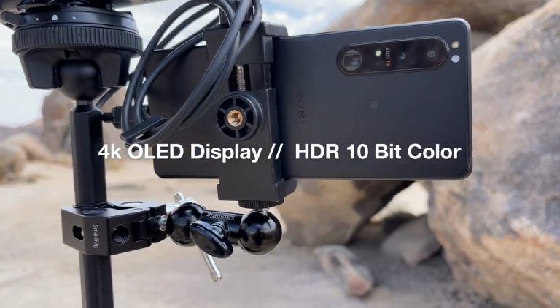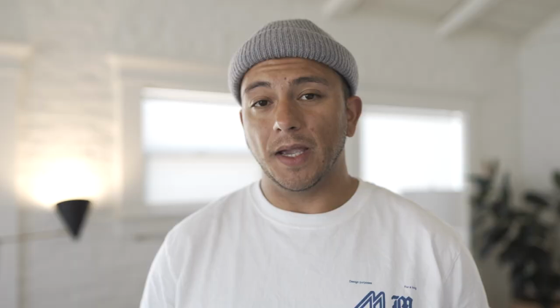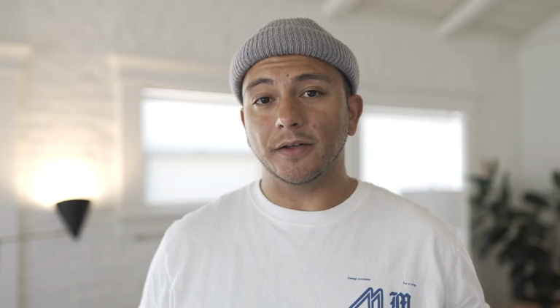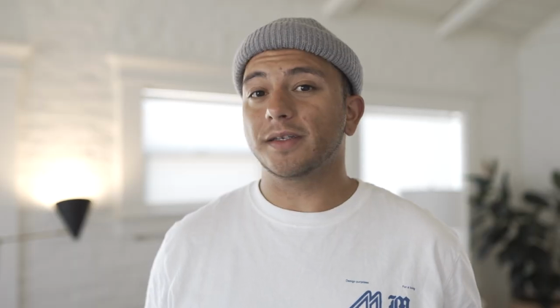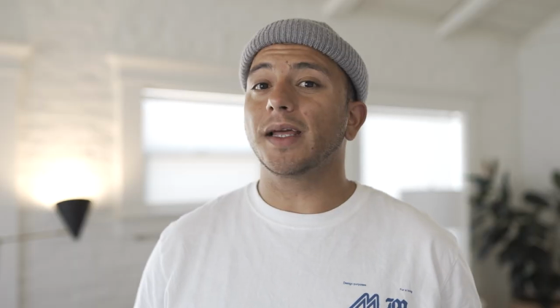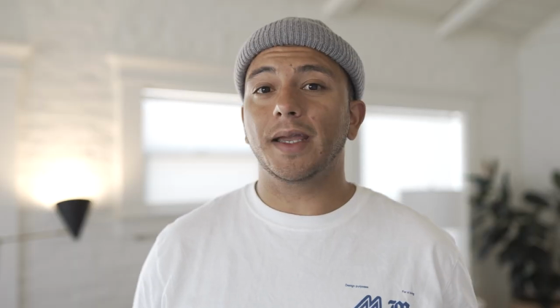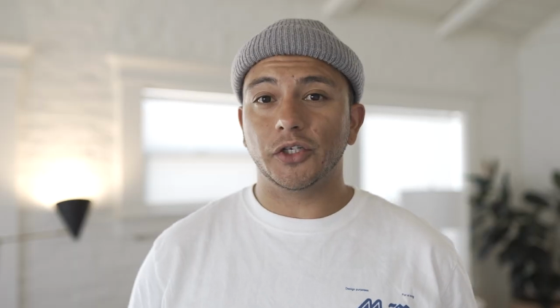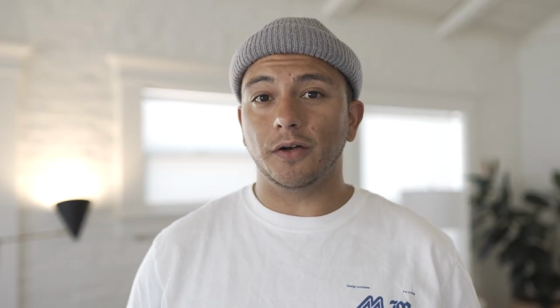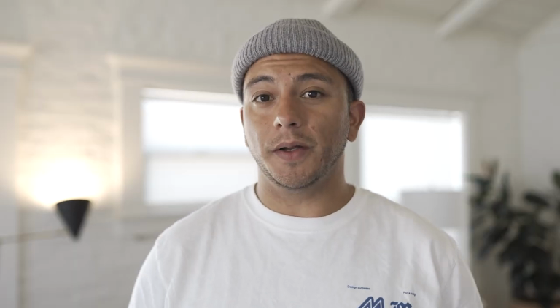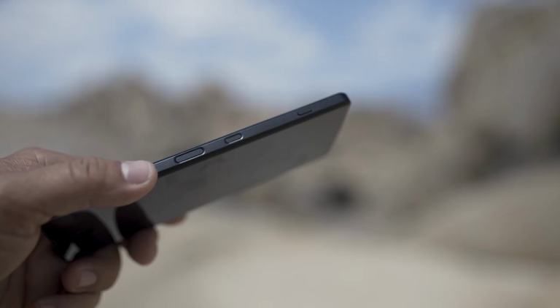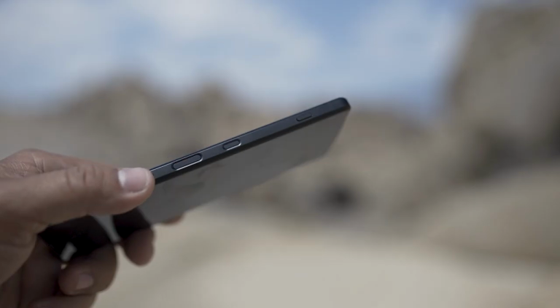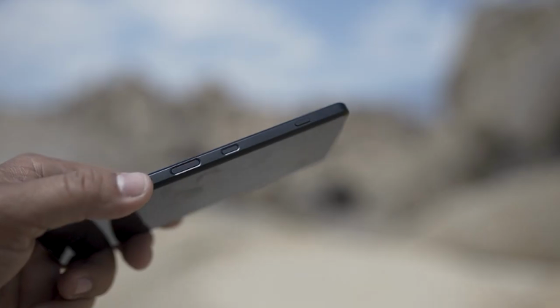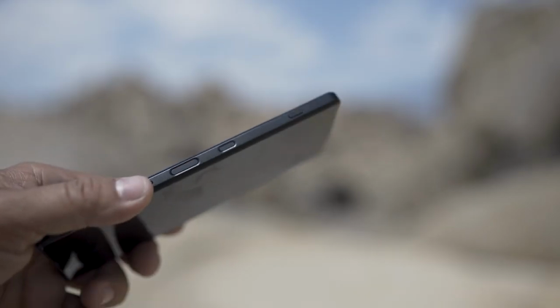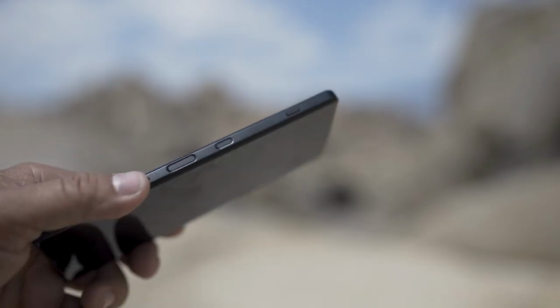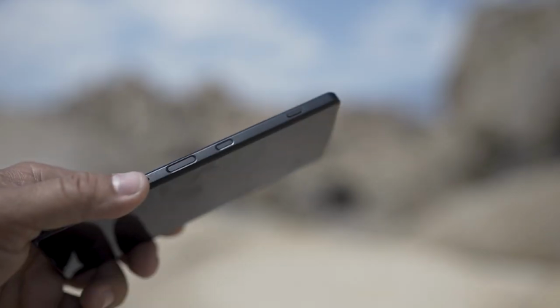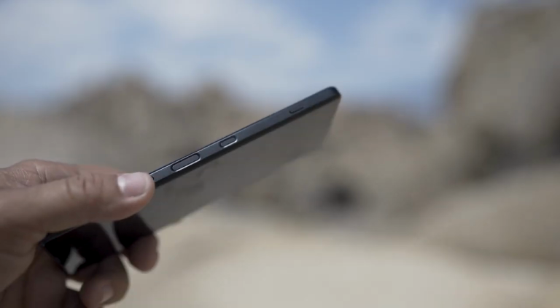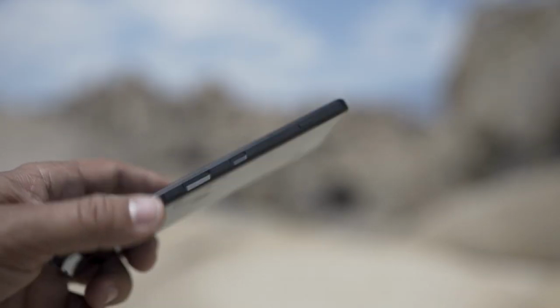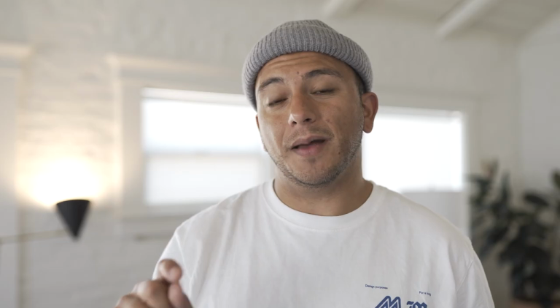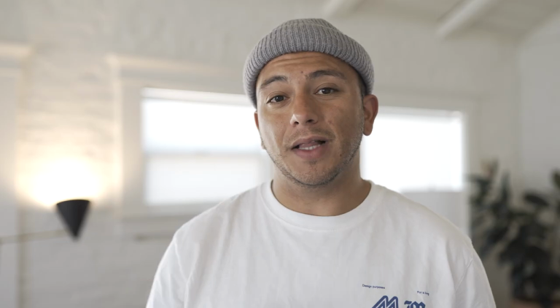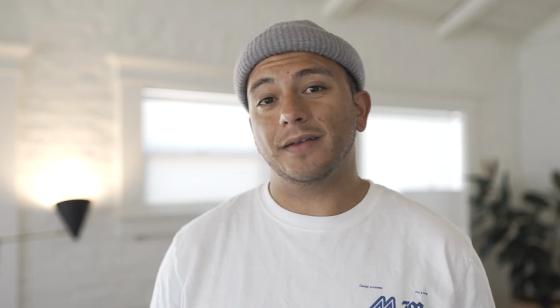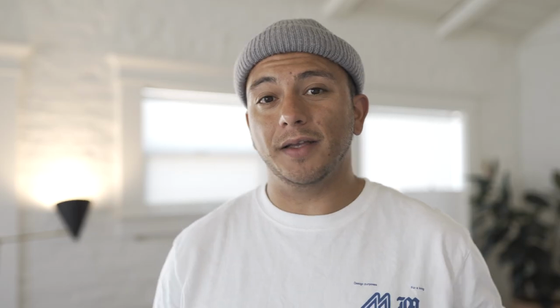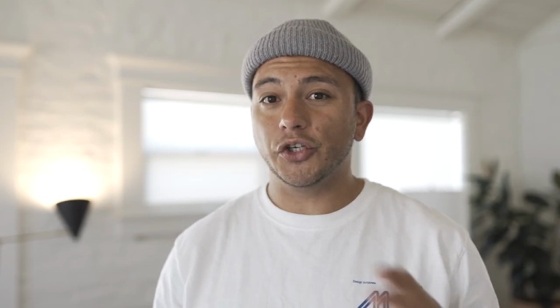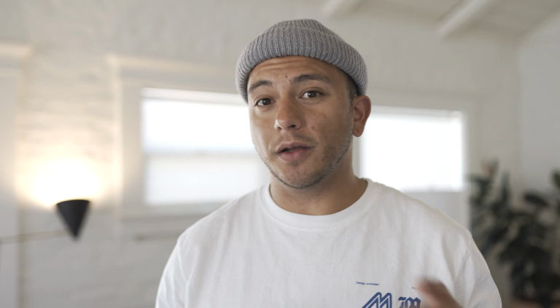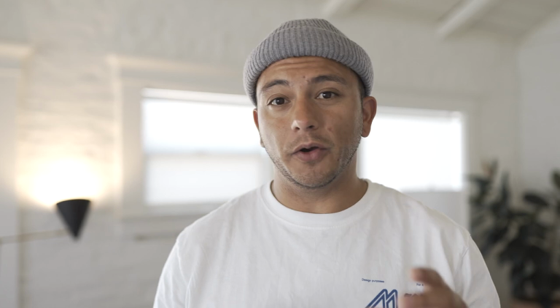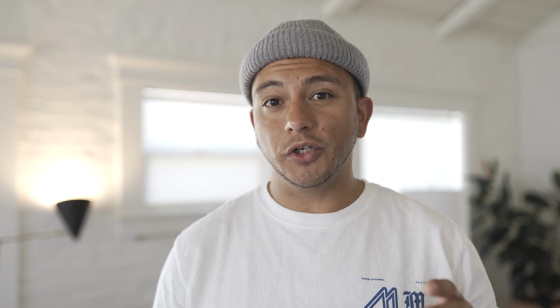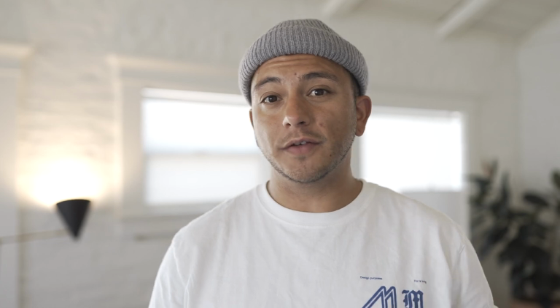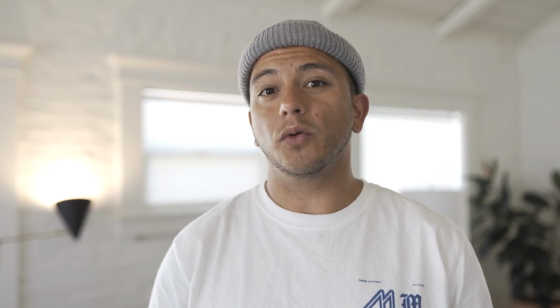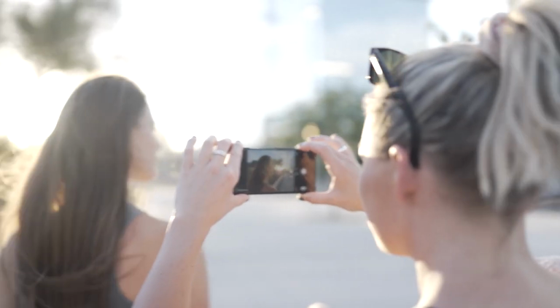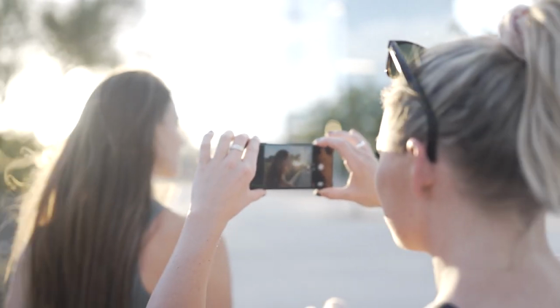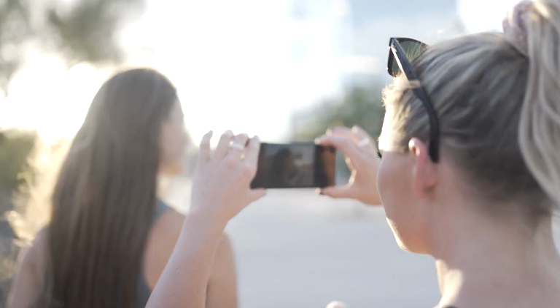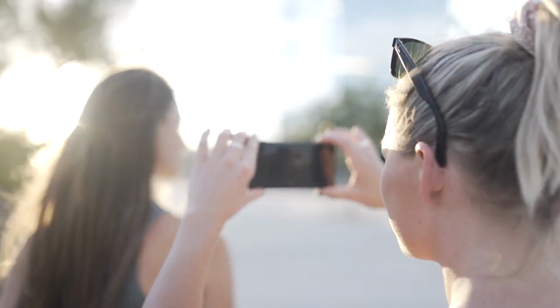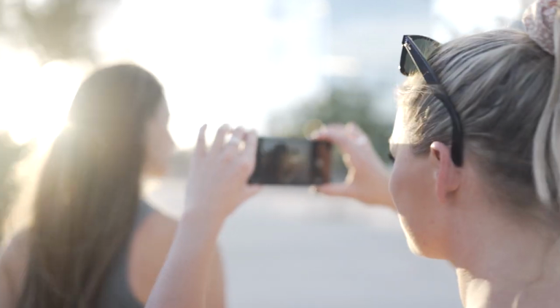It also has a dedicated shutter button on the phone, so you don't have to tap the glass and shake up your images or your video while you're shooting.